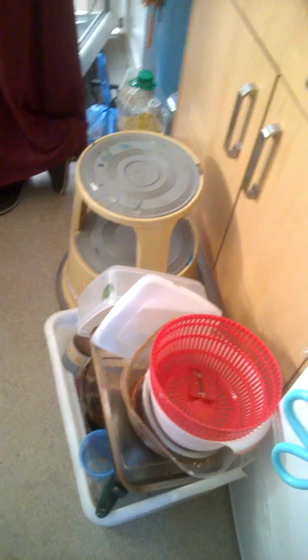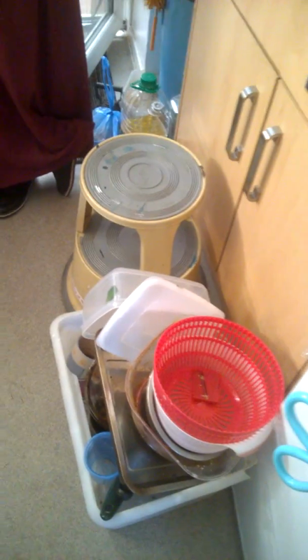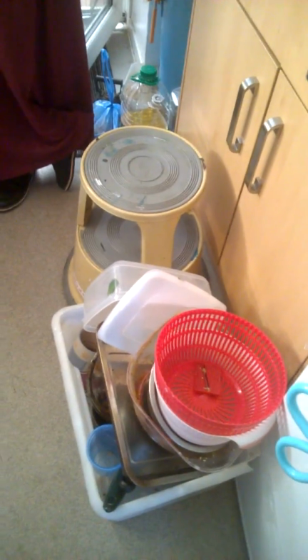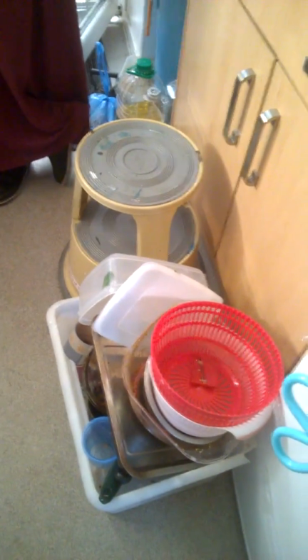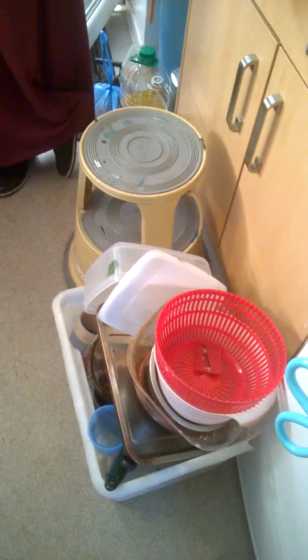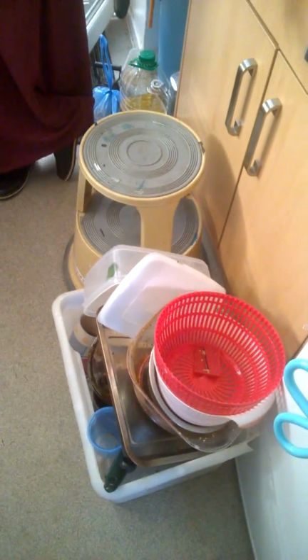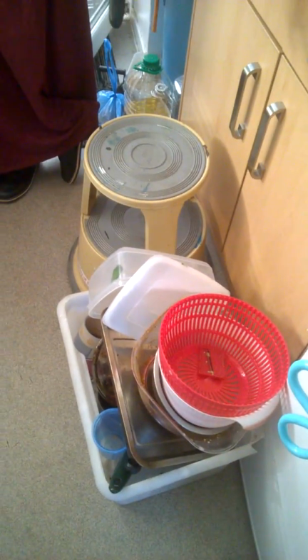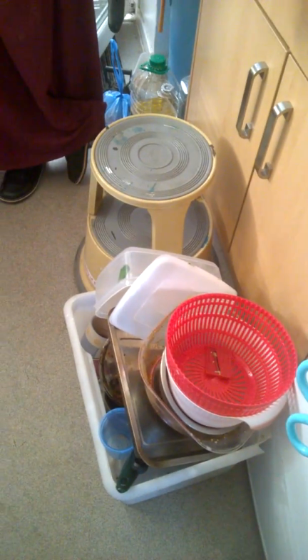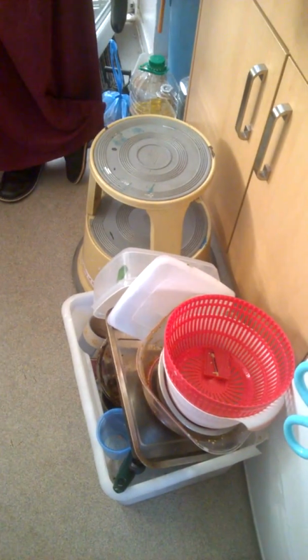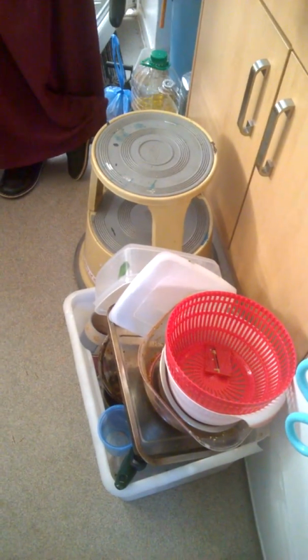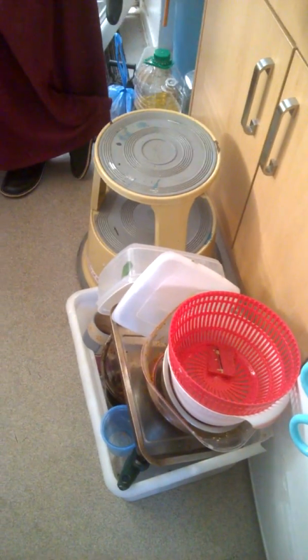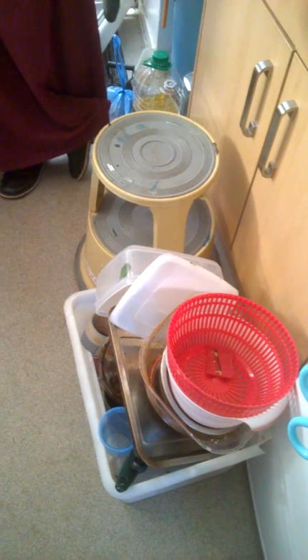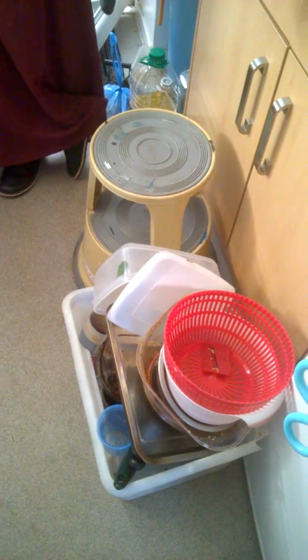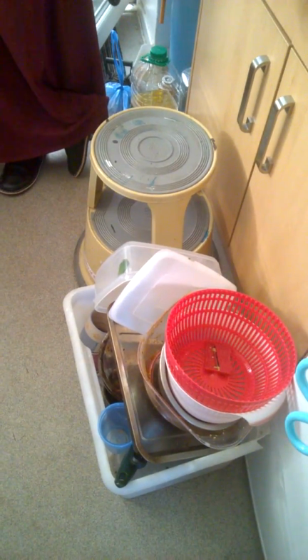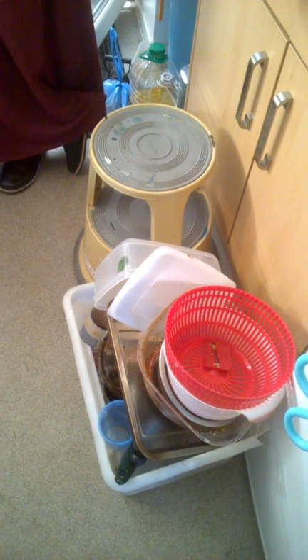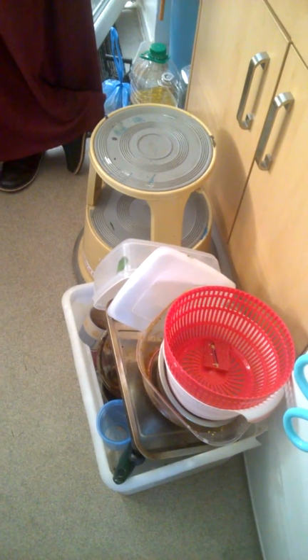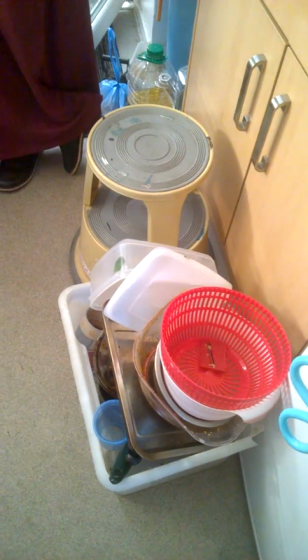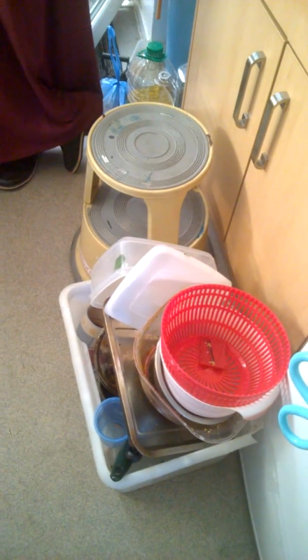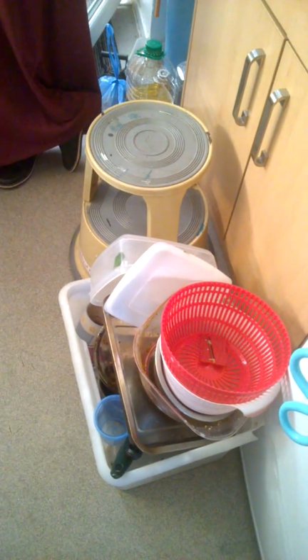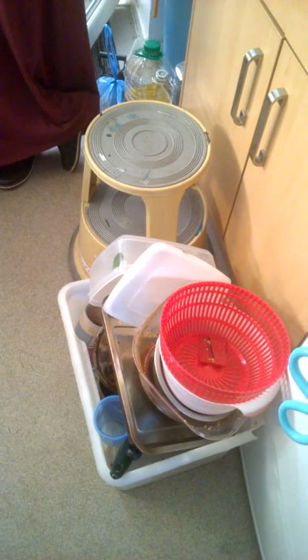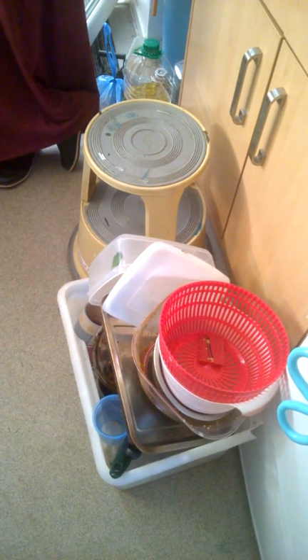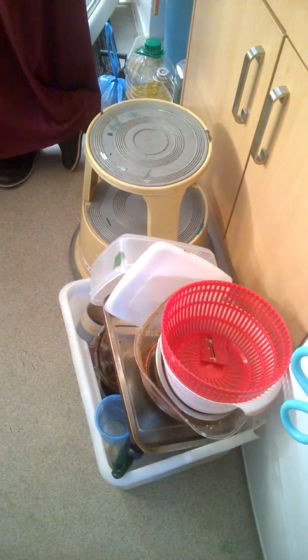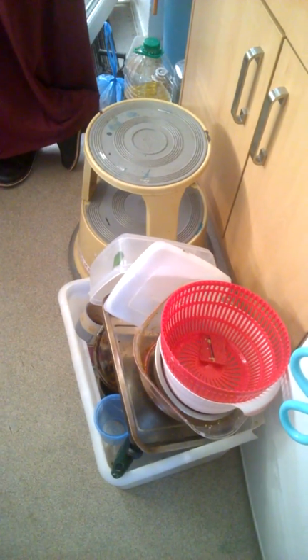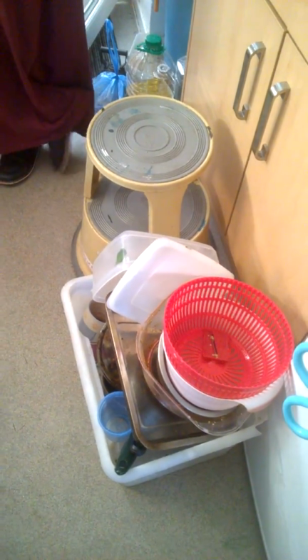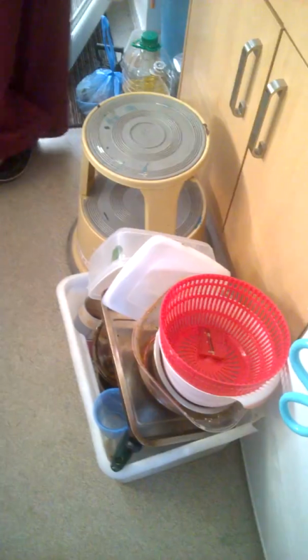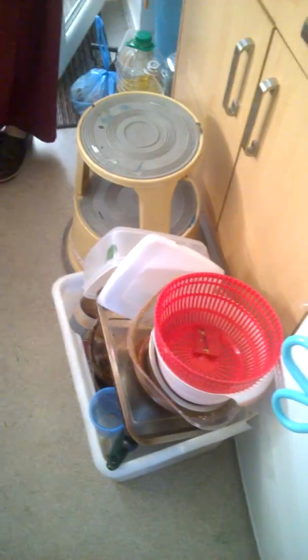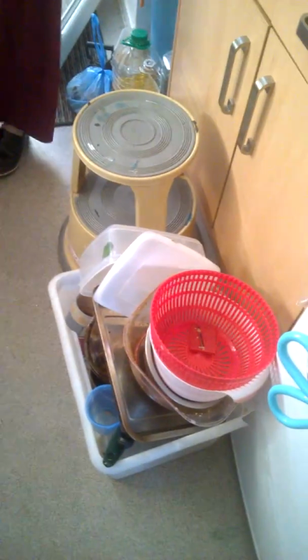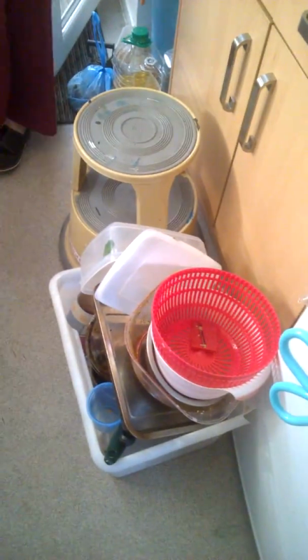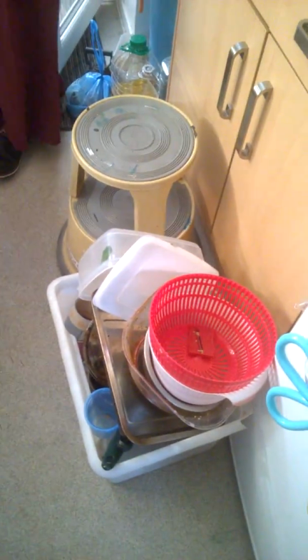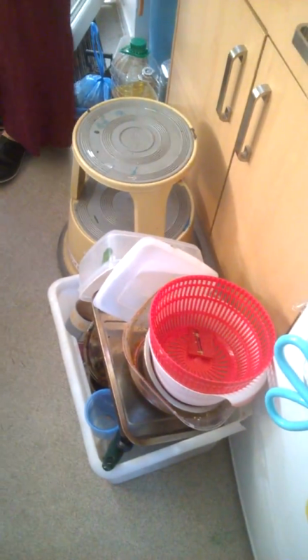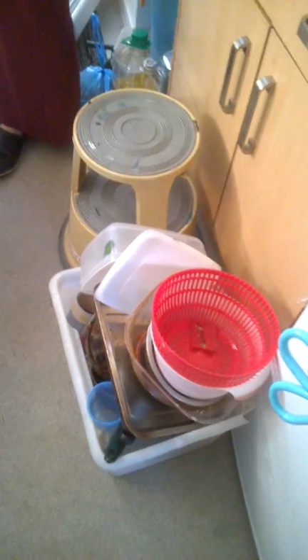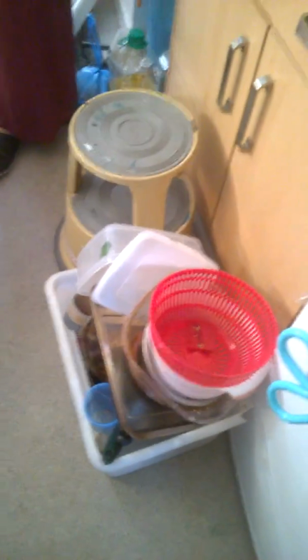So this is the bucket or container that I put all the washing up in — it saves you putting it into the sink.